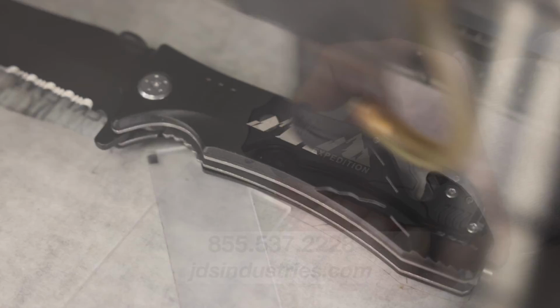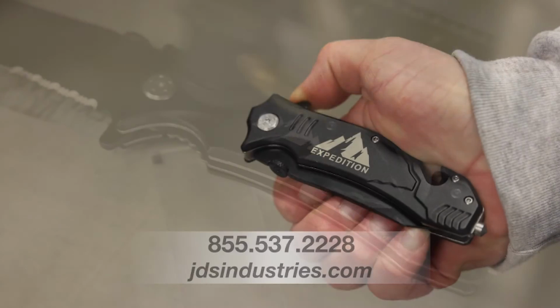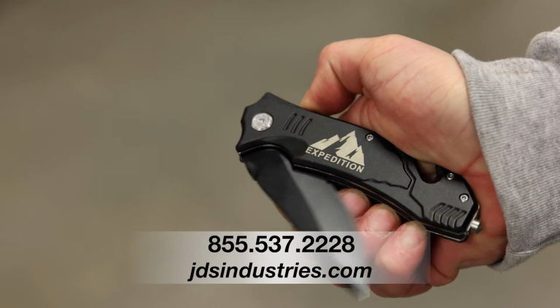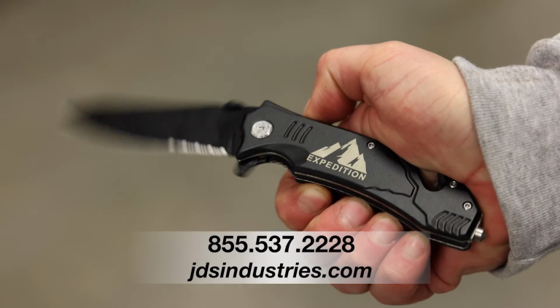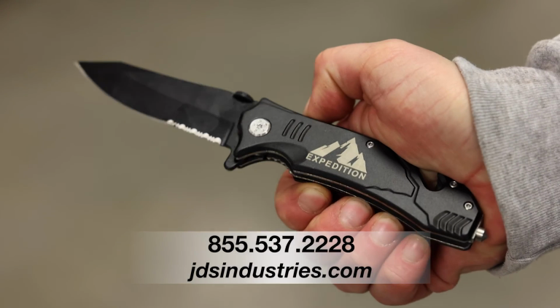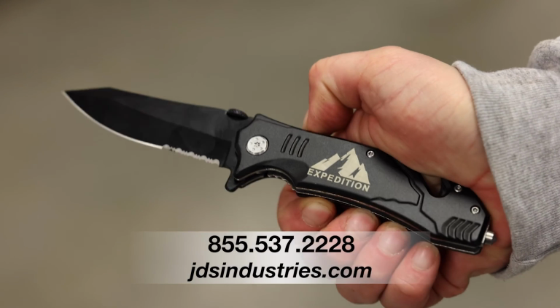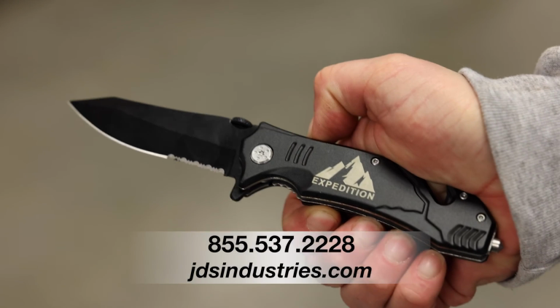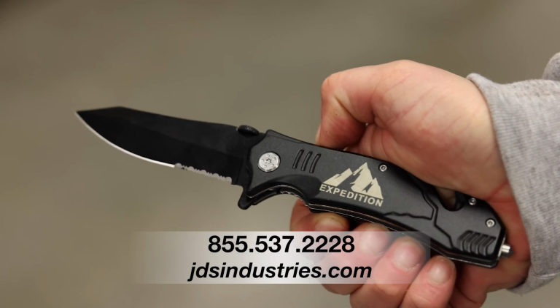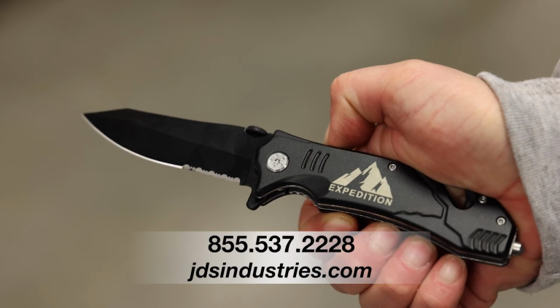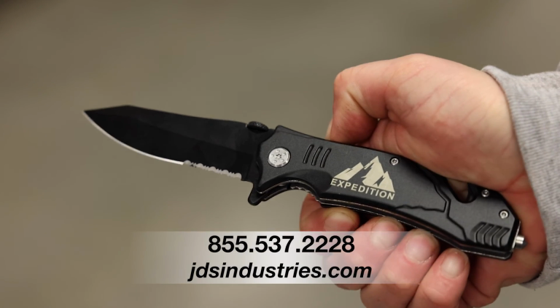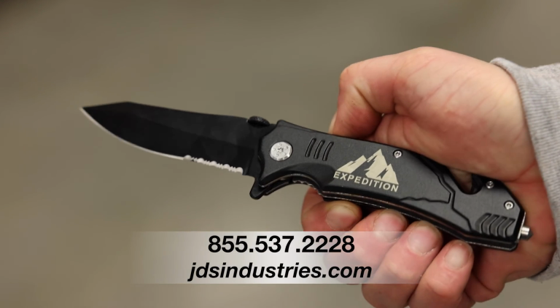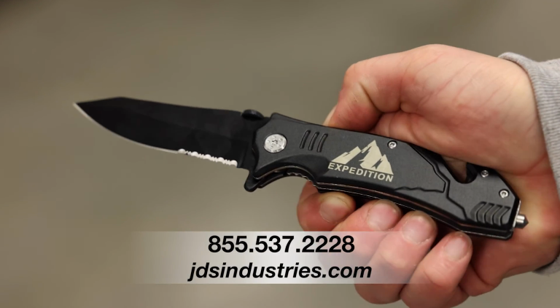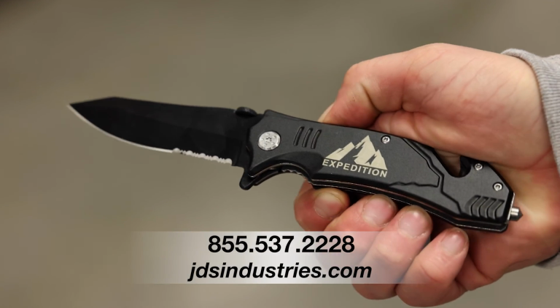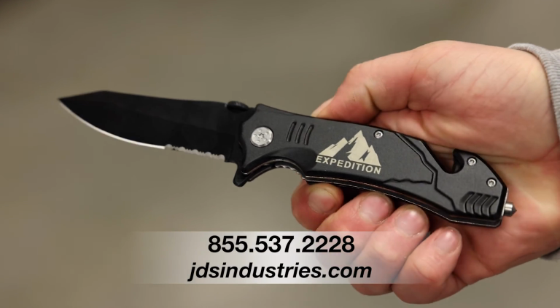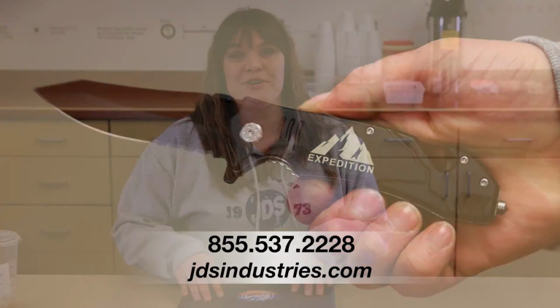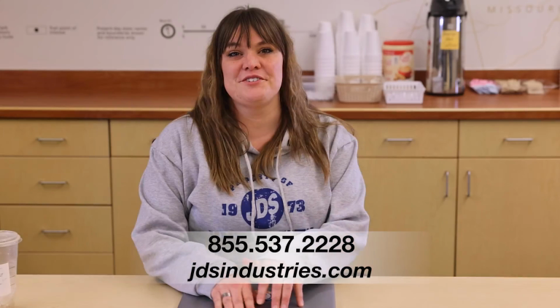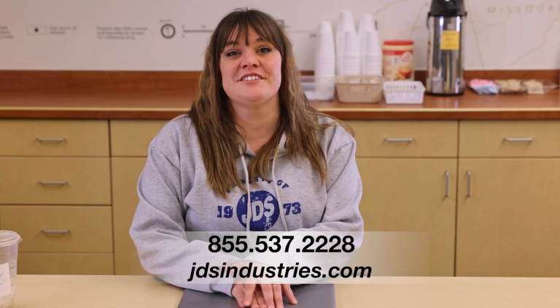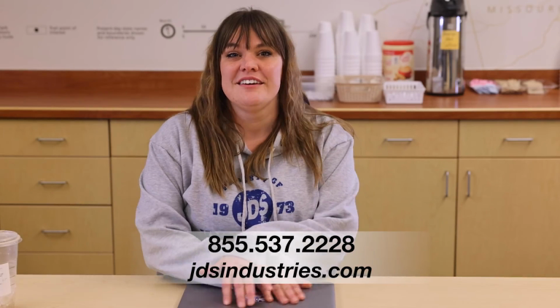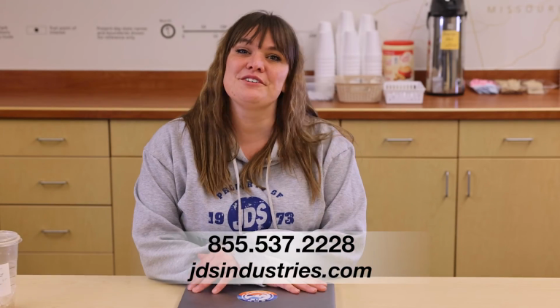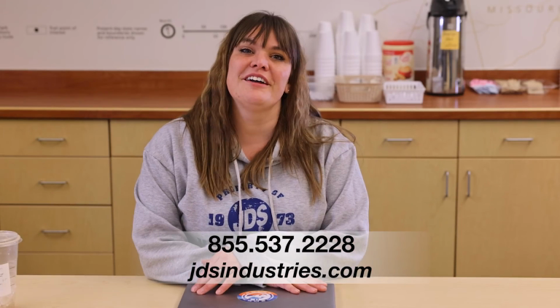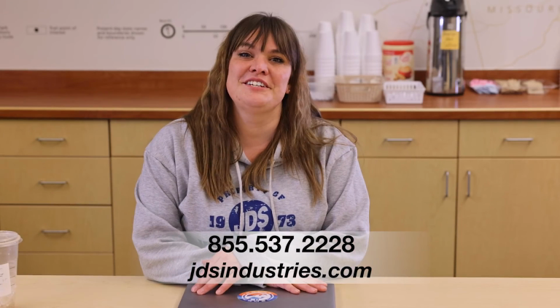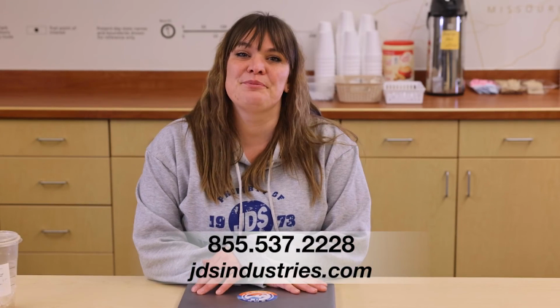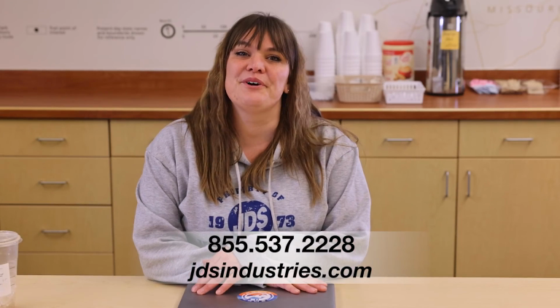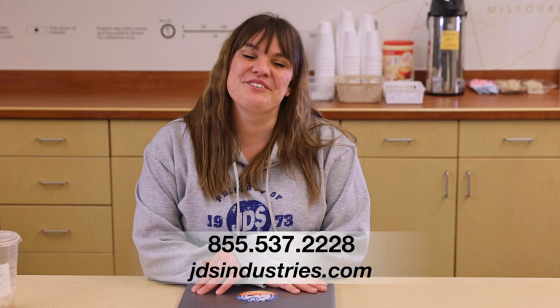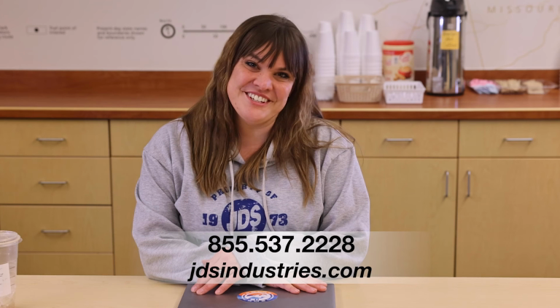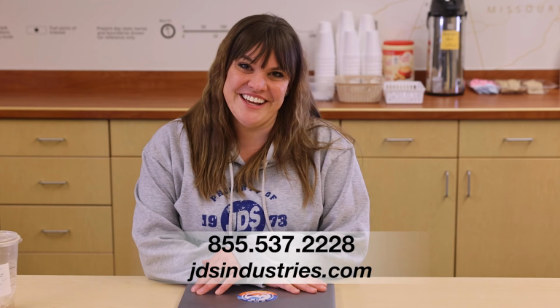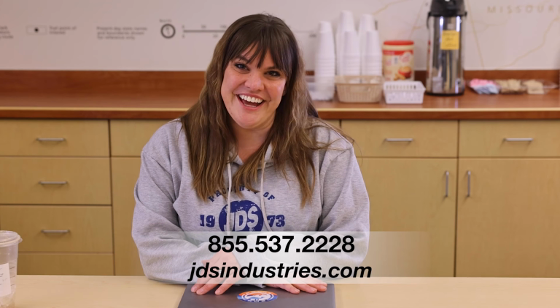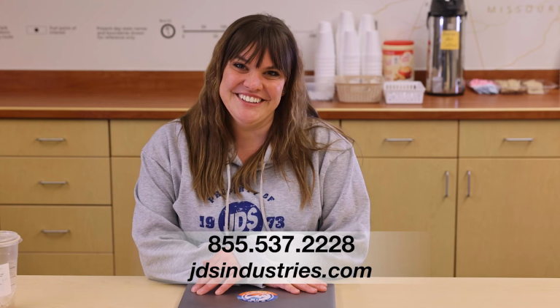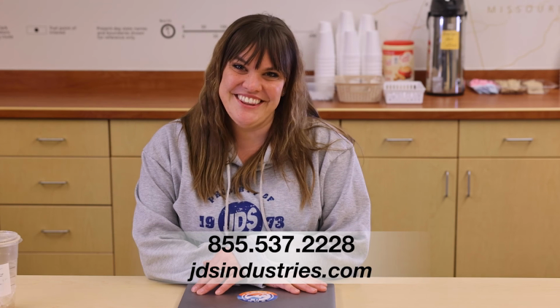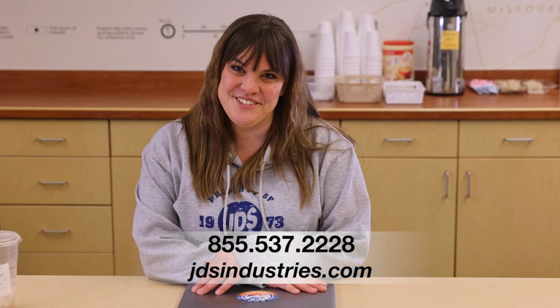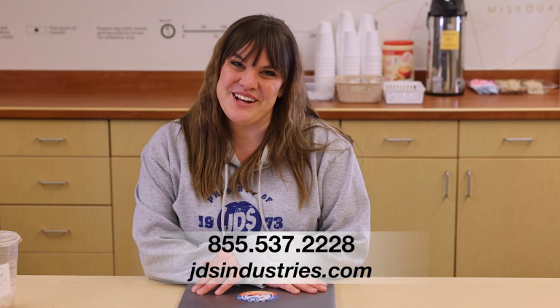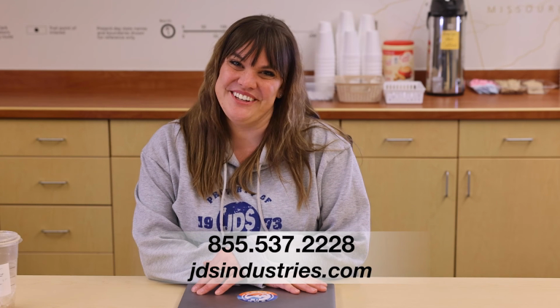We hope you find these templates useful and a time saver. If you have any questions, give us a call at the number below or visit us online. Thanks for watching.